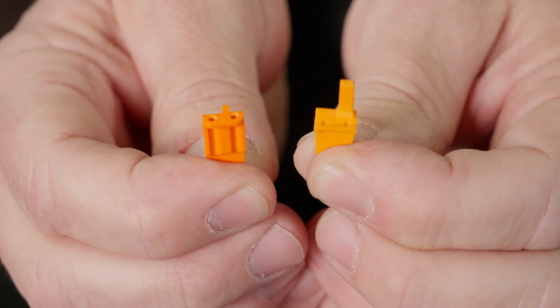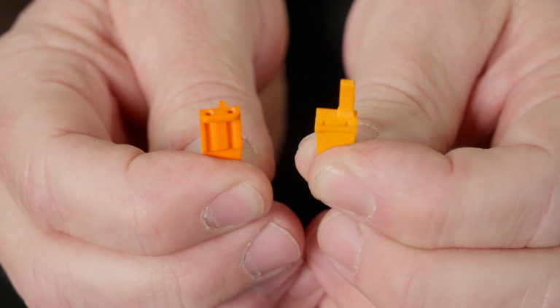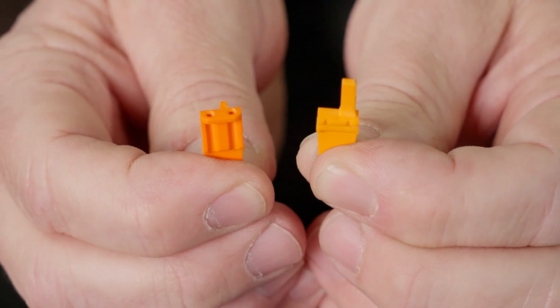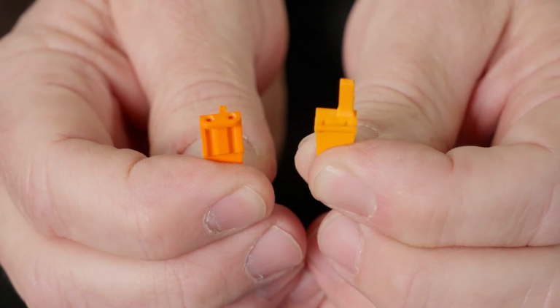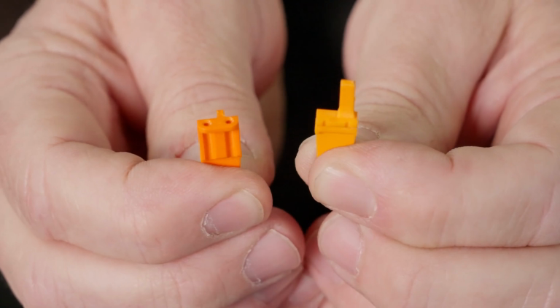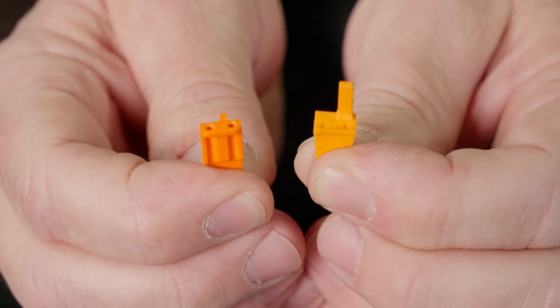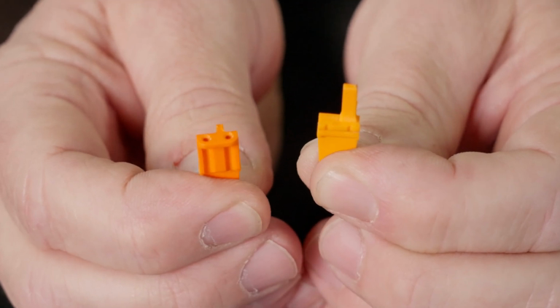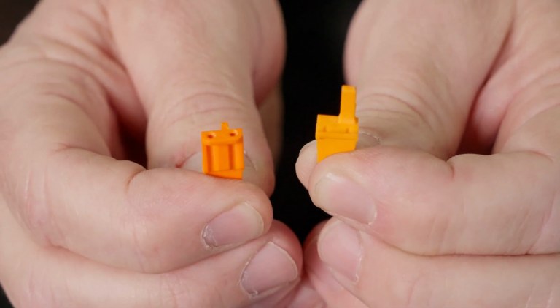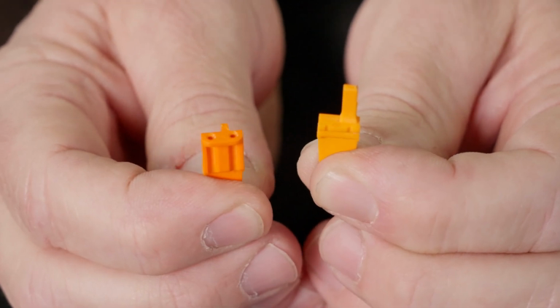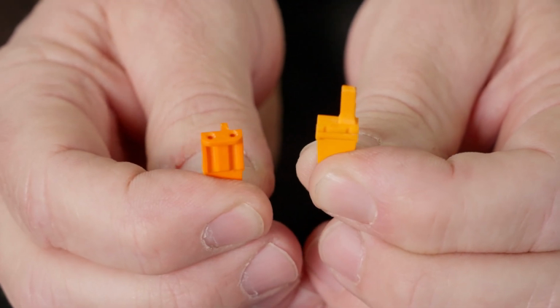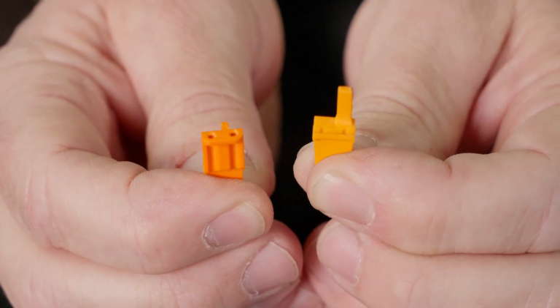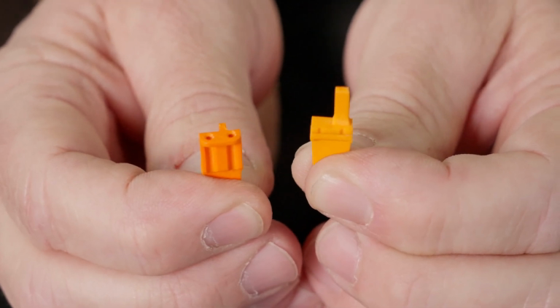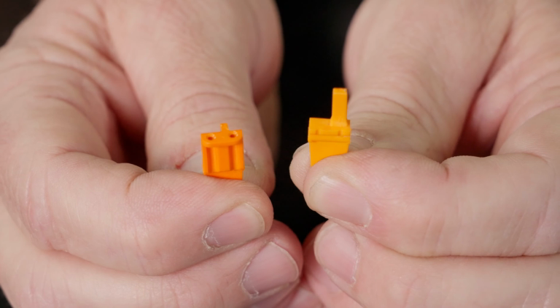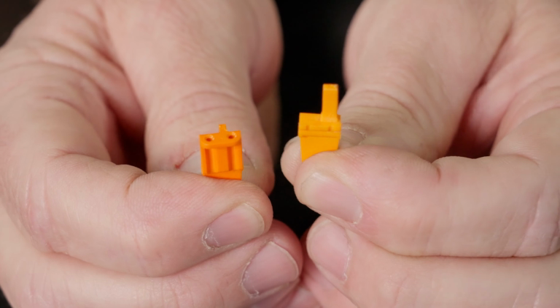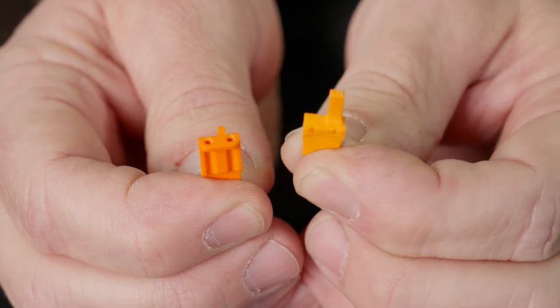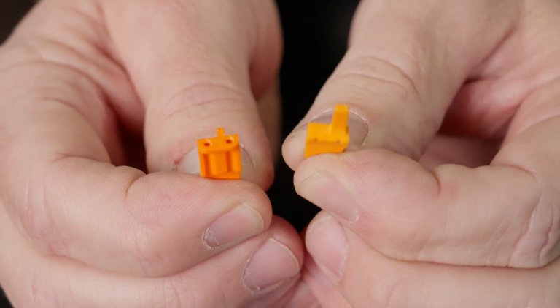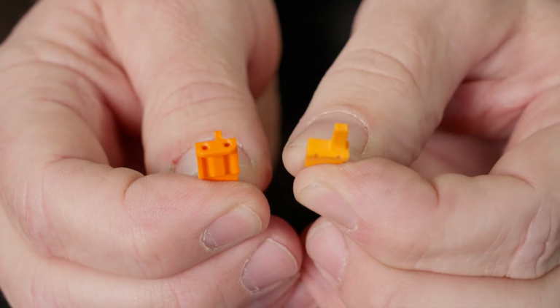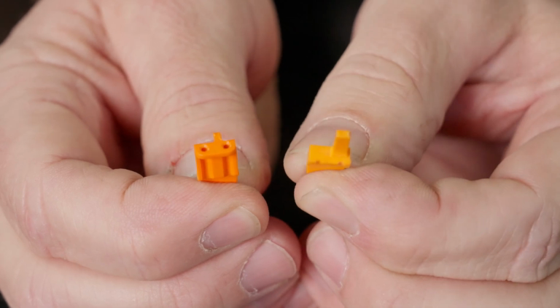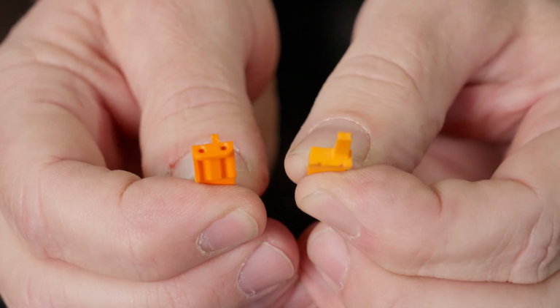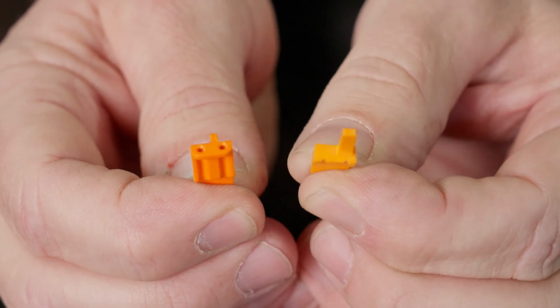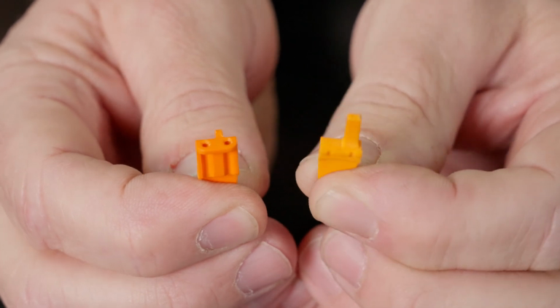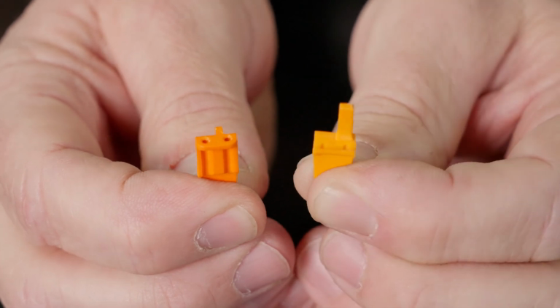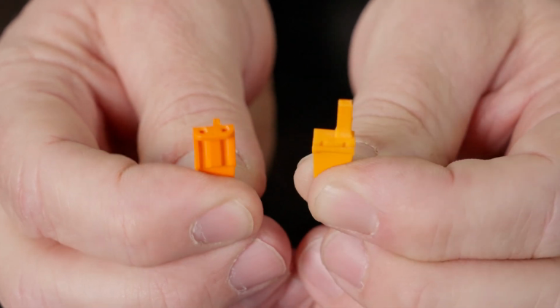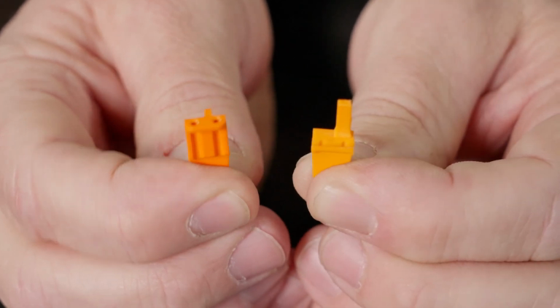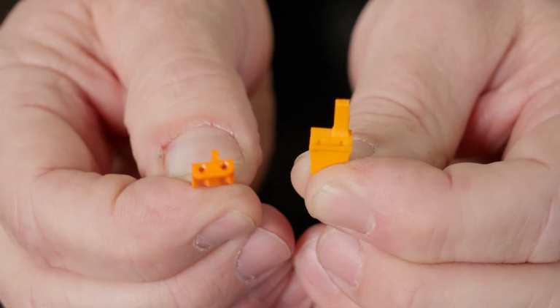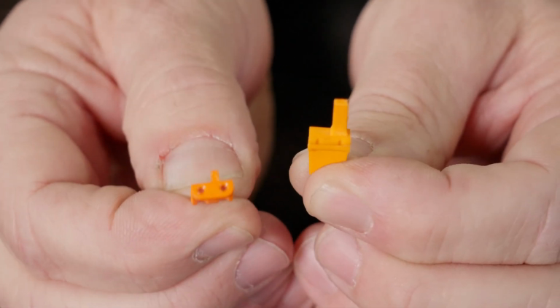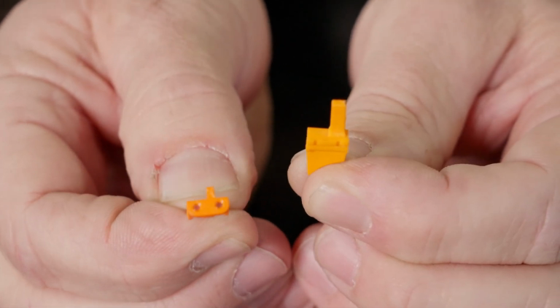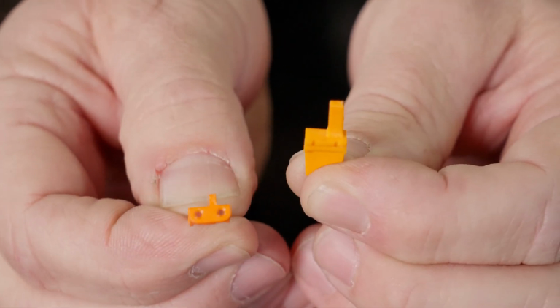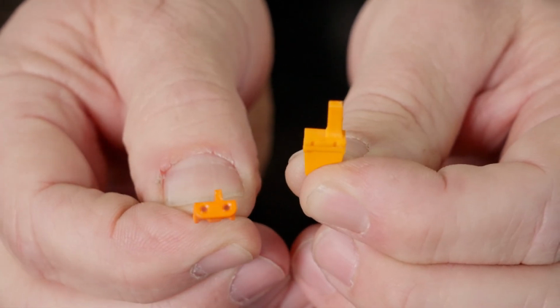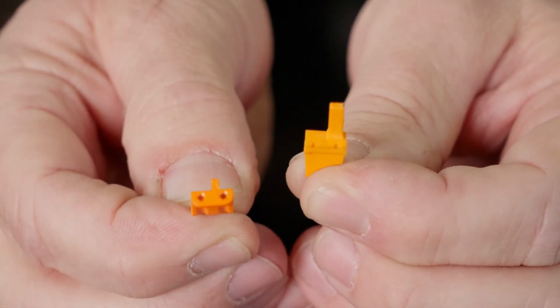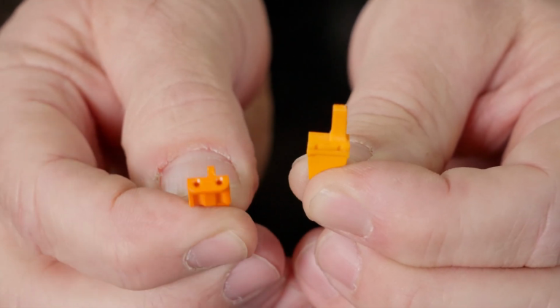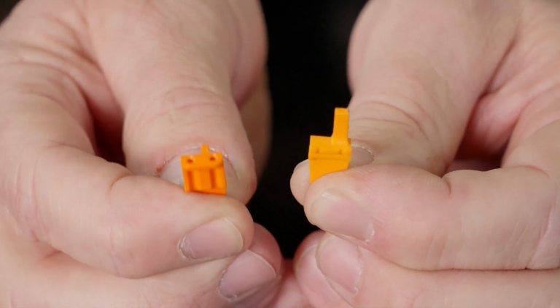These are the standard pins for your Deutsch connector assembly, the male pin and the female pin. These are the wedges for the Deutsch connectors — this is the male wedge and this is the female wedge.